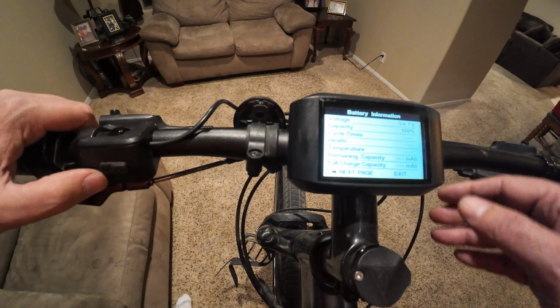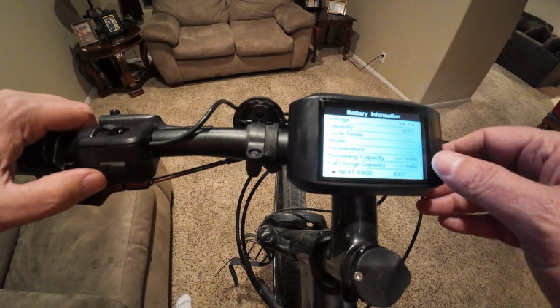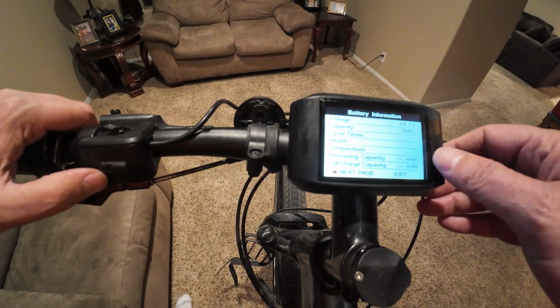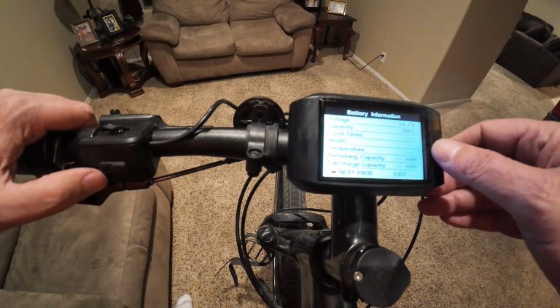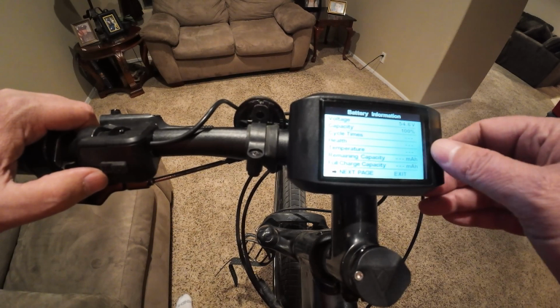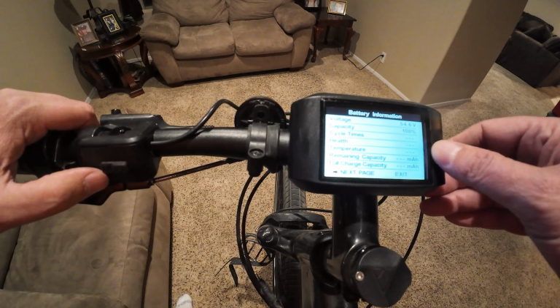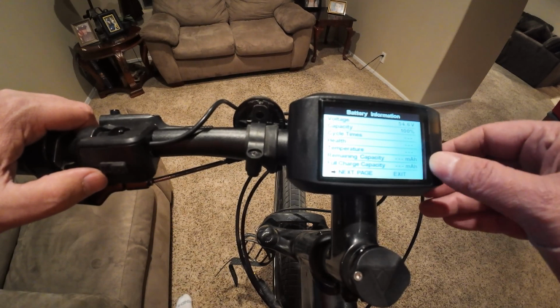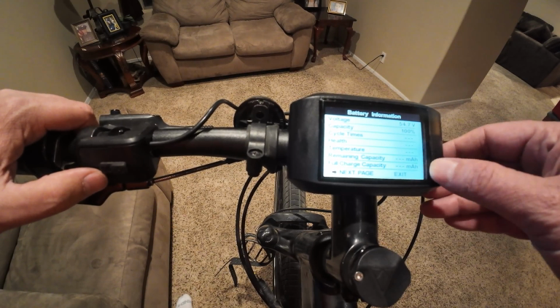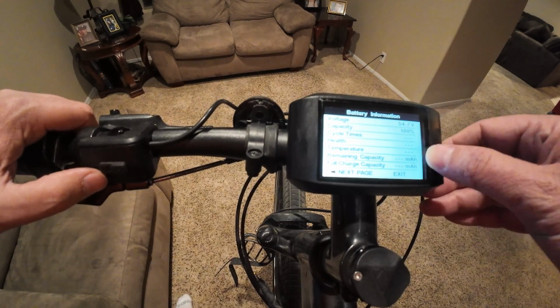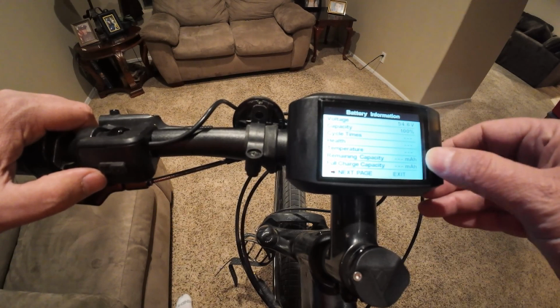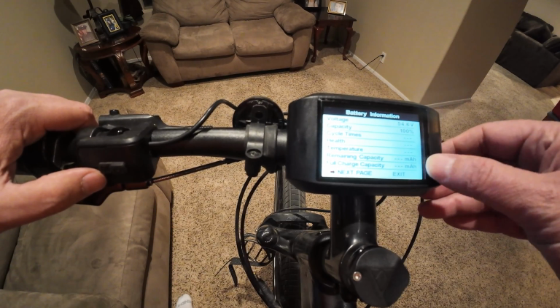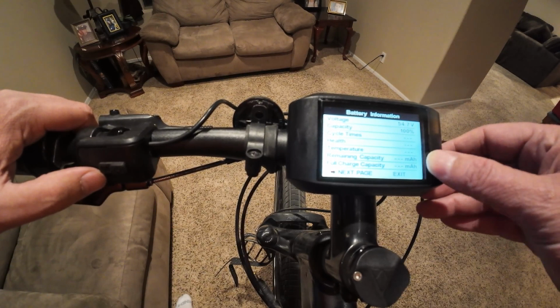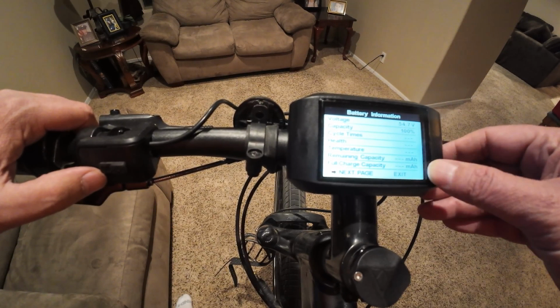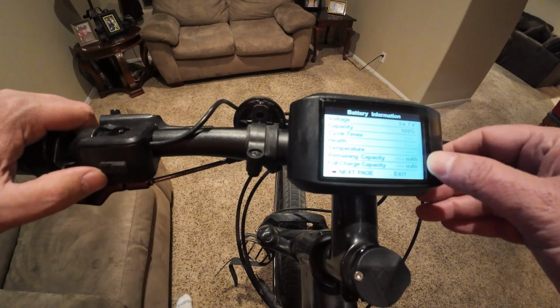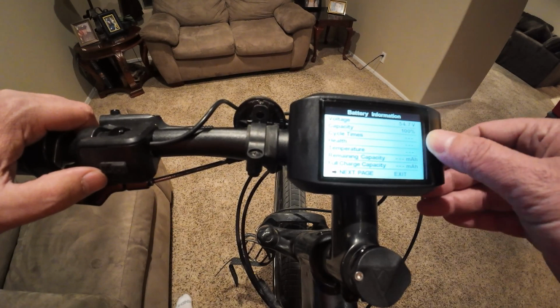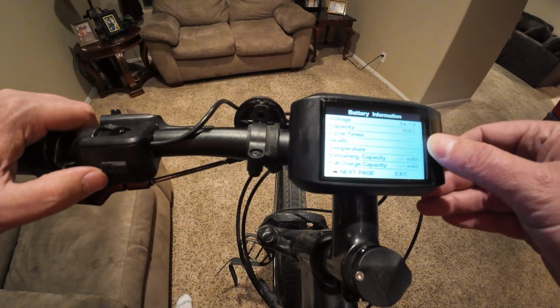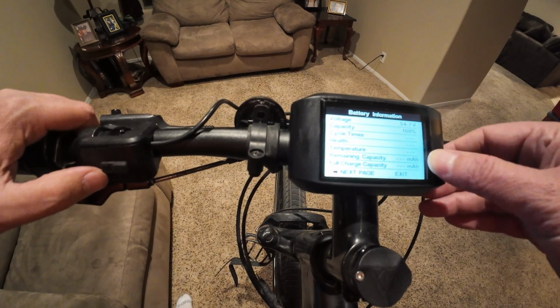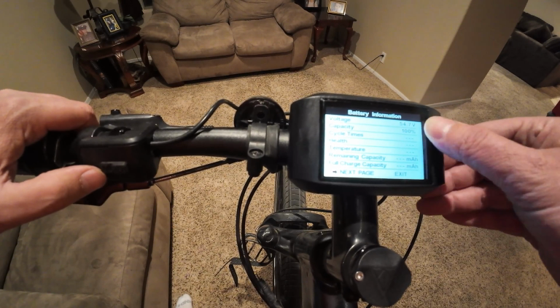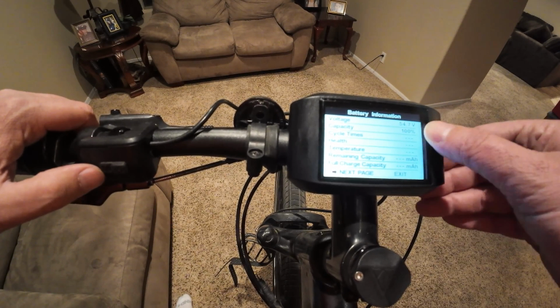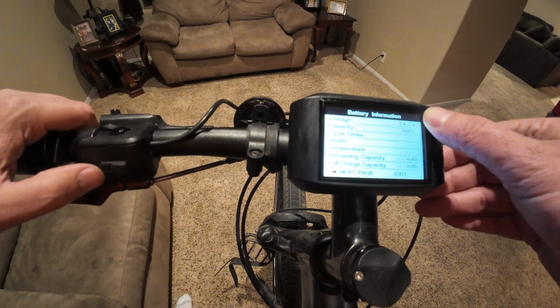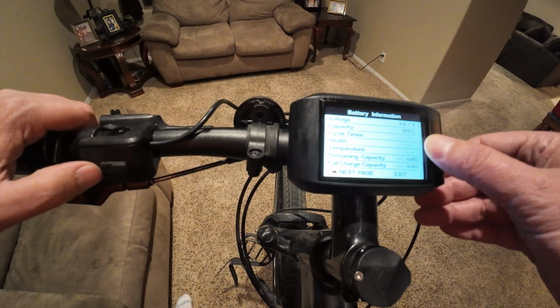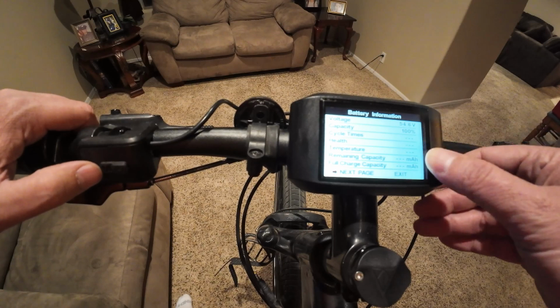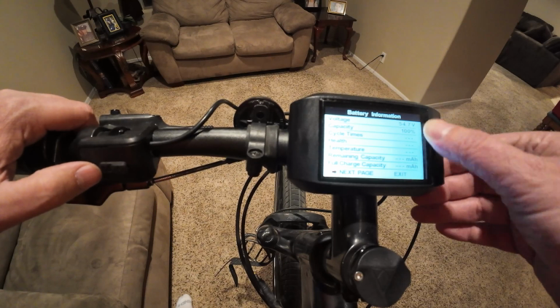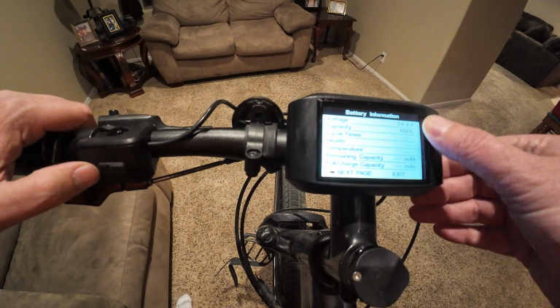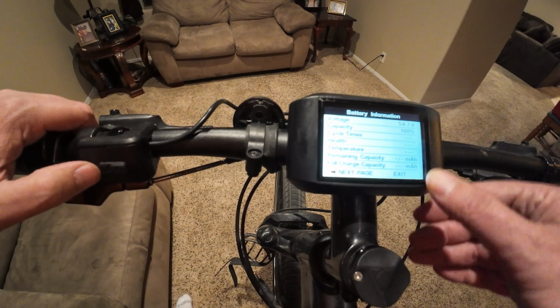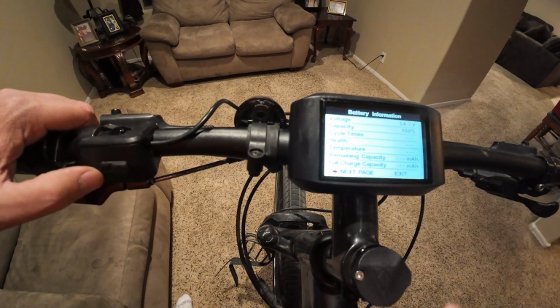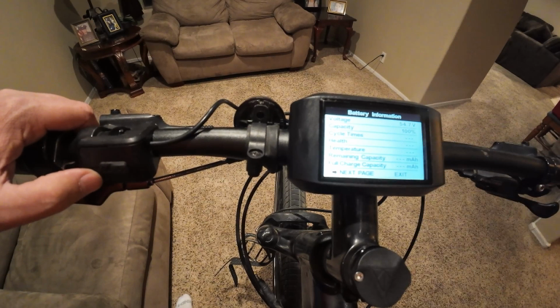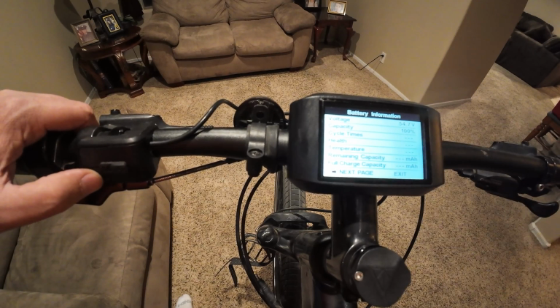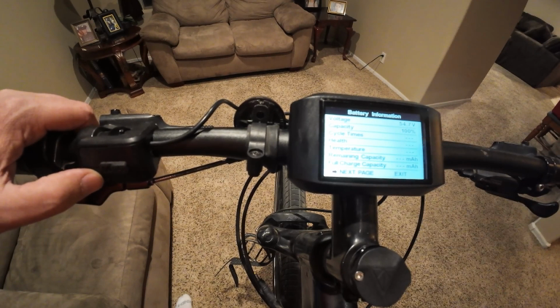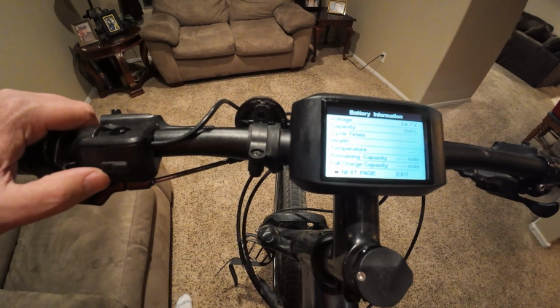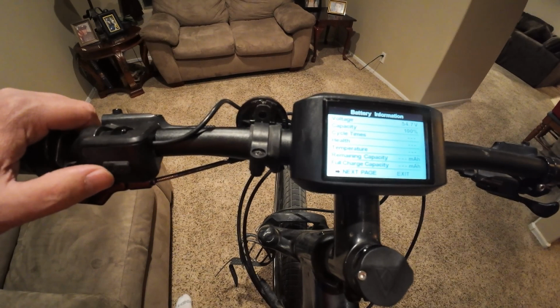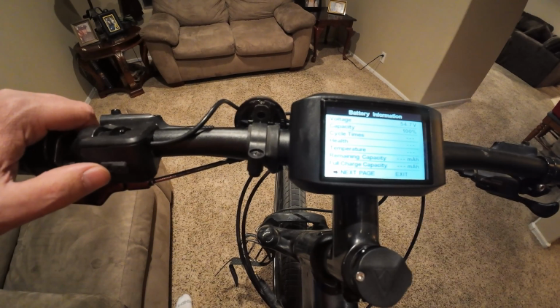I can't read some of the higher-level information there, but you do get basic battery information displayed.